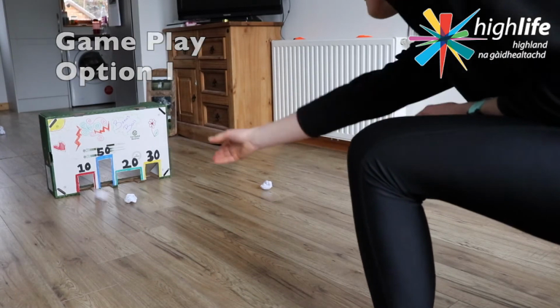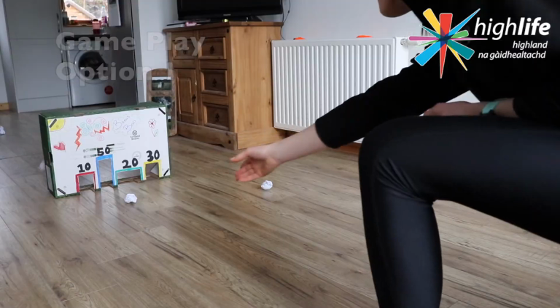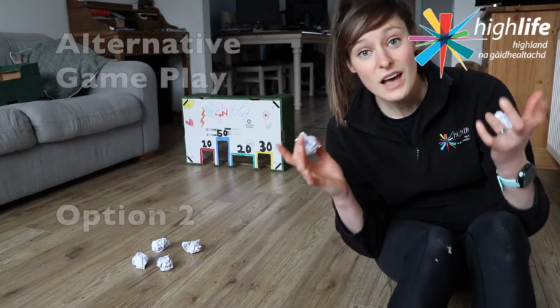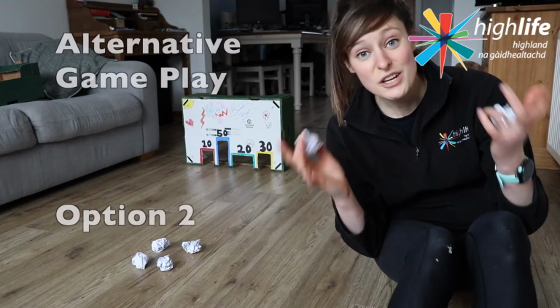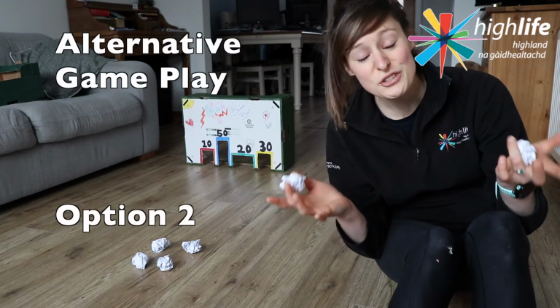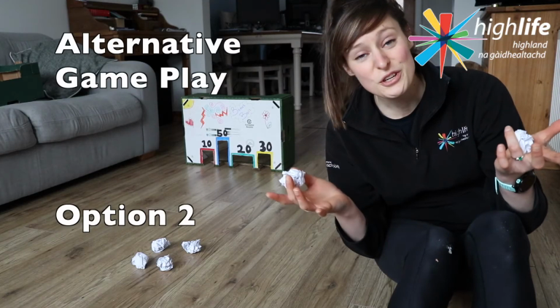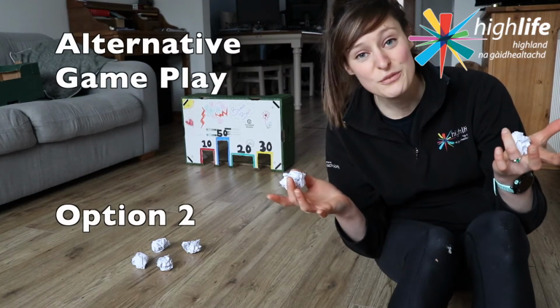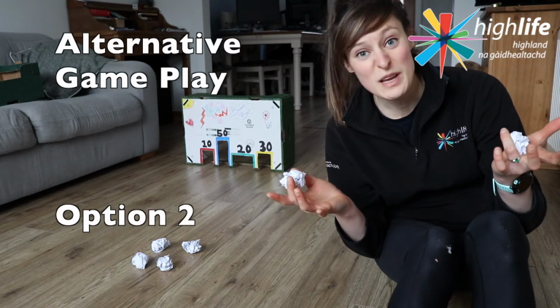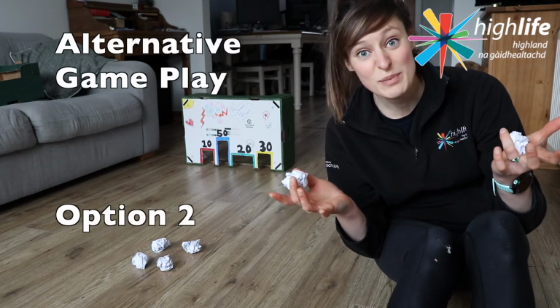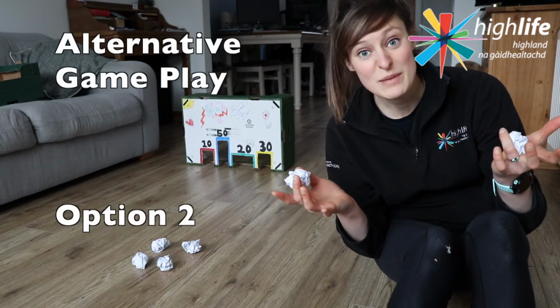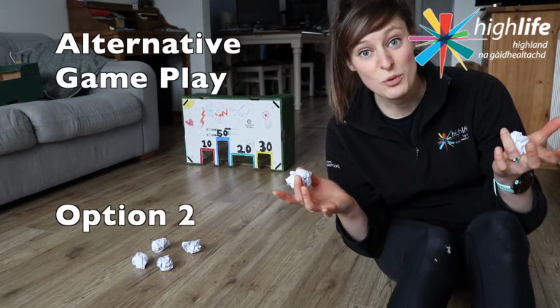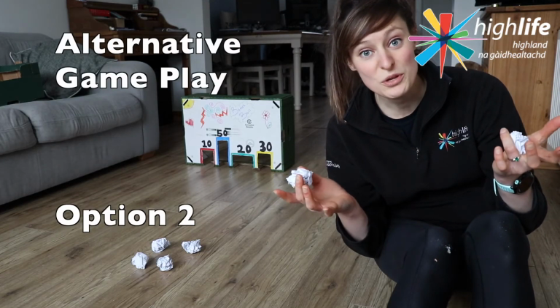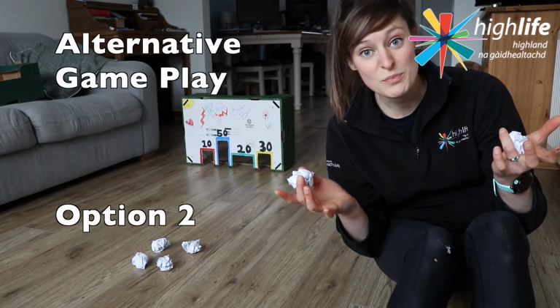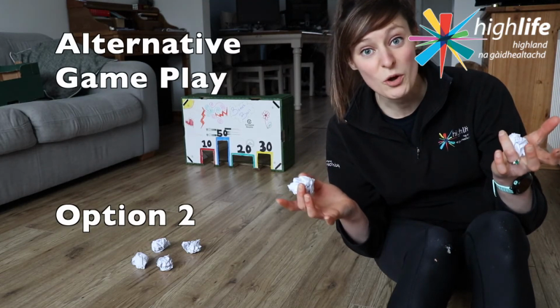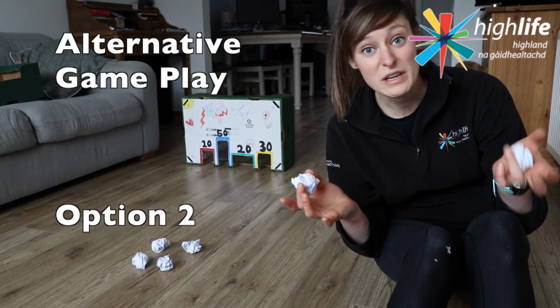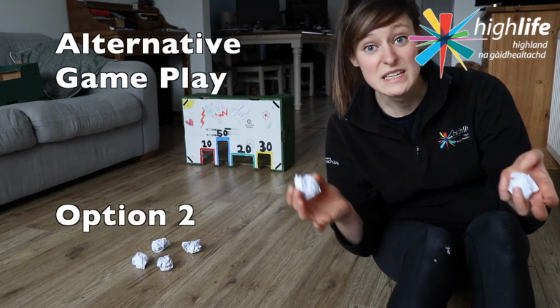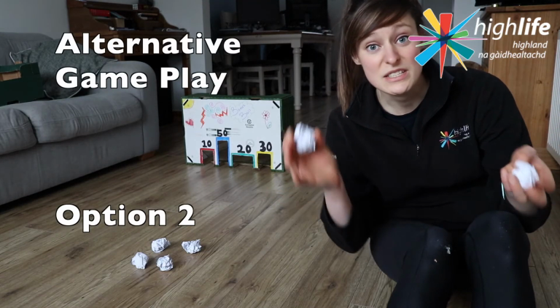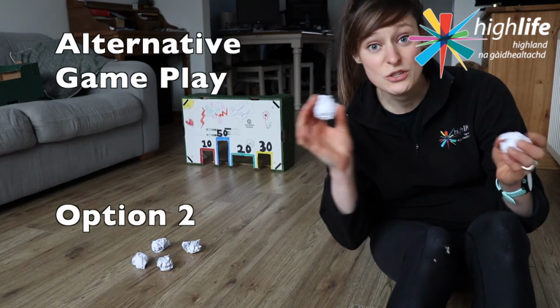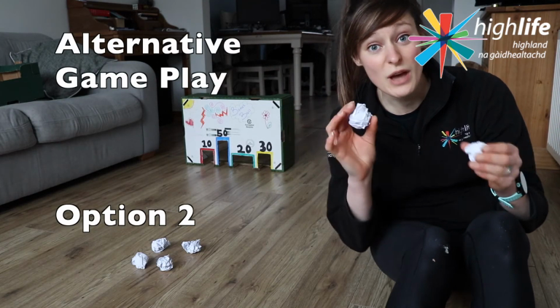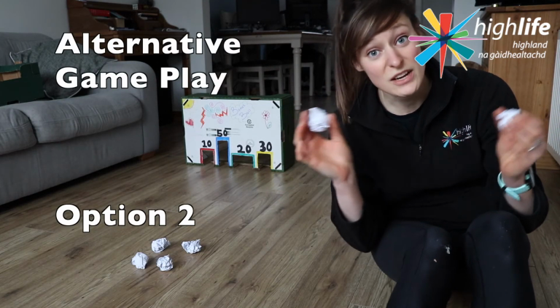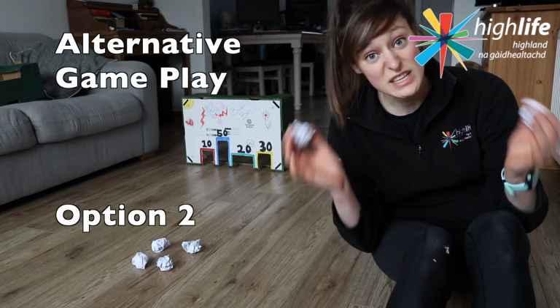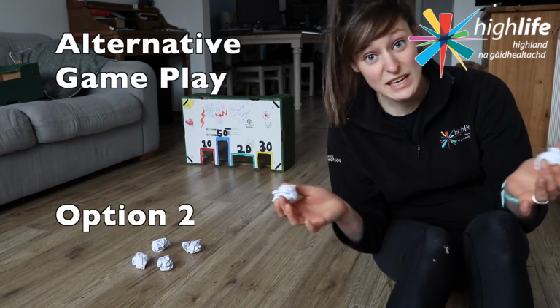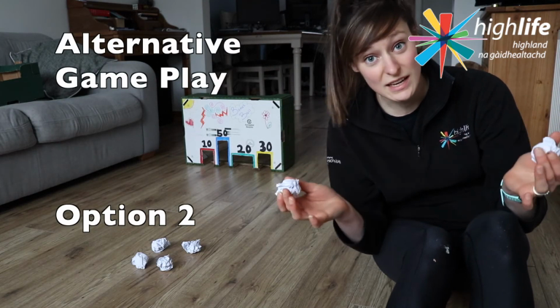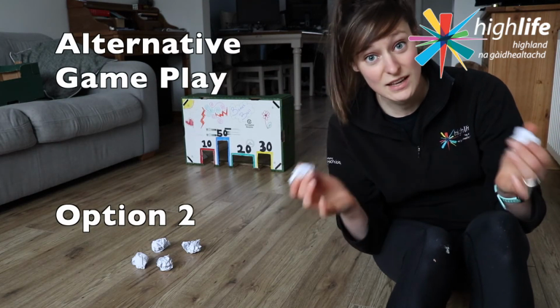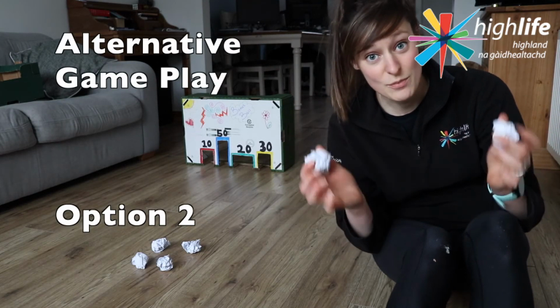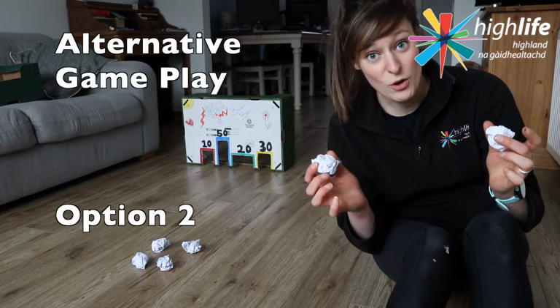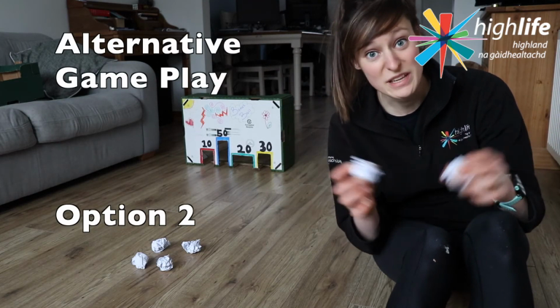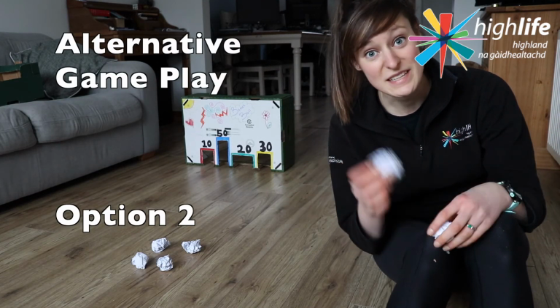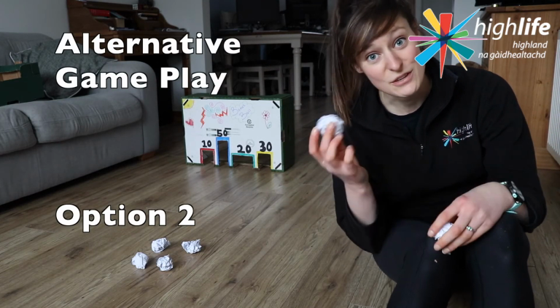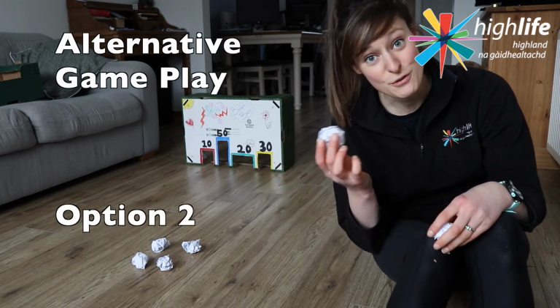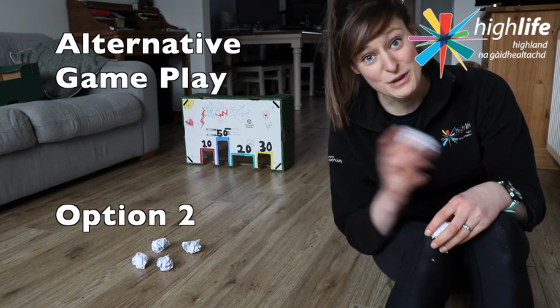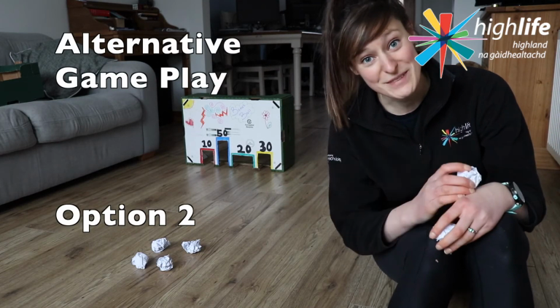An alternative way of playing Bonus Ball is to actually kick the ball instead of throwing it.